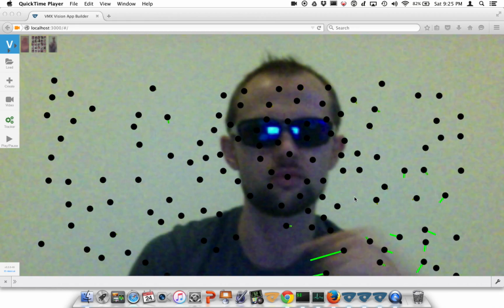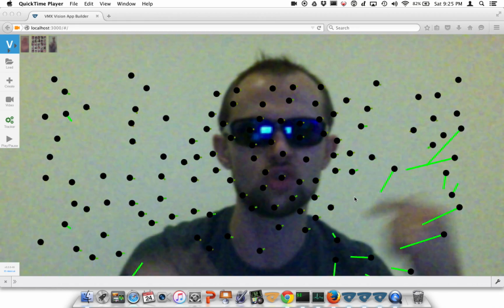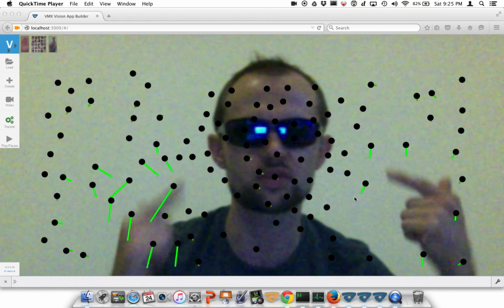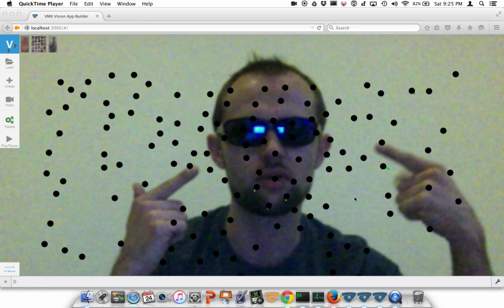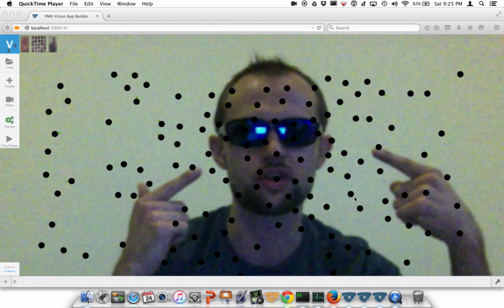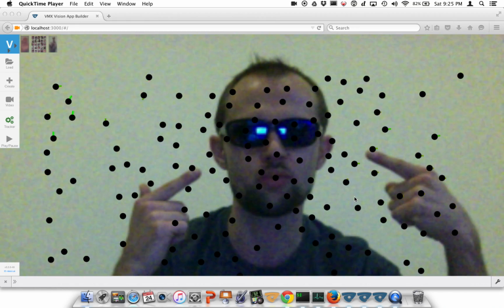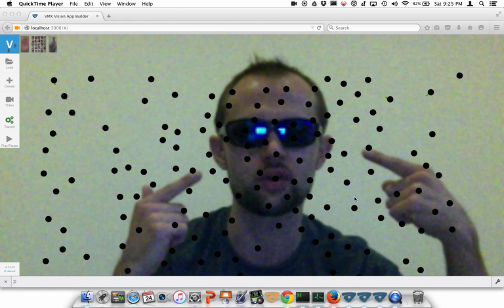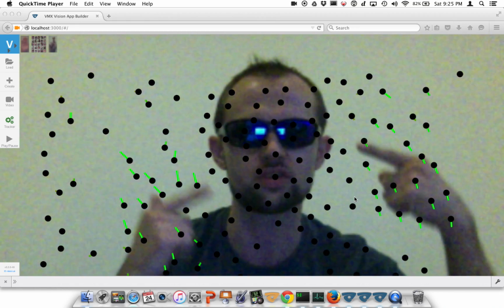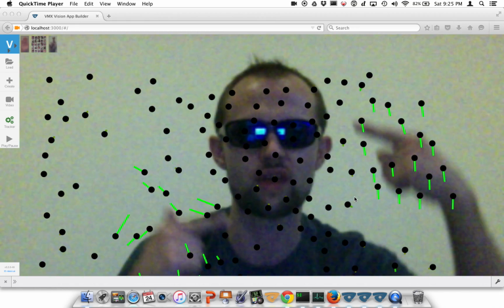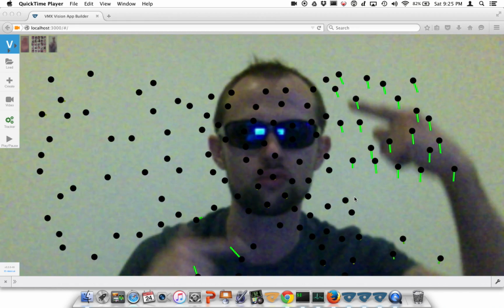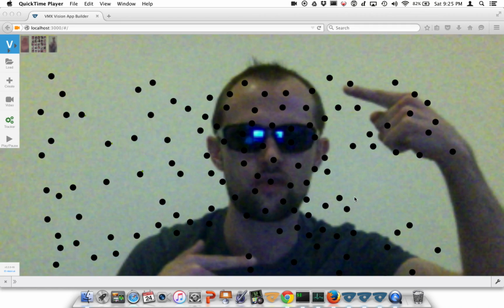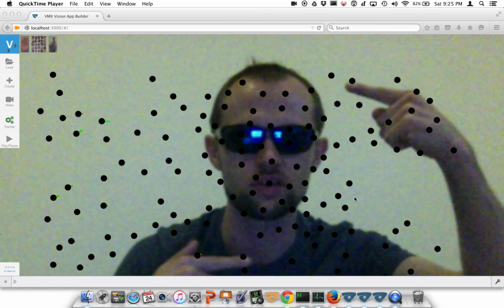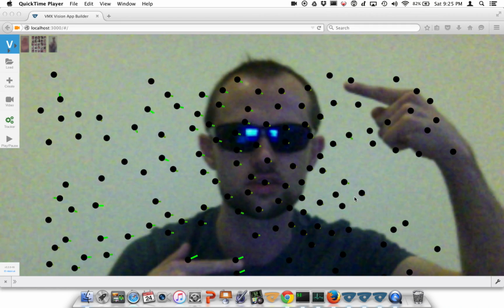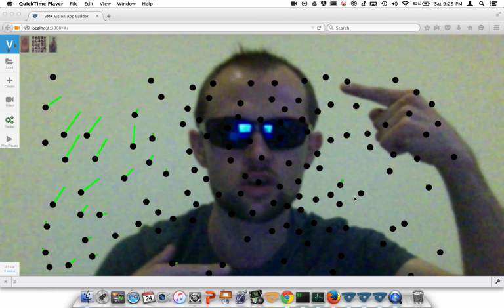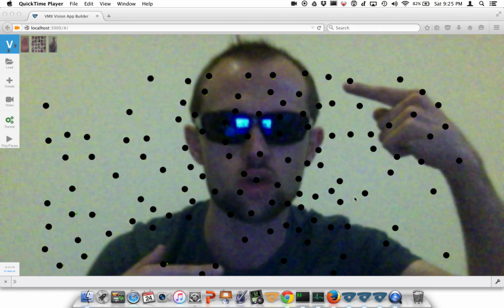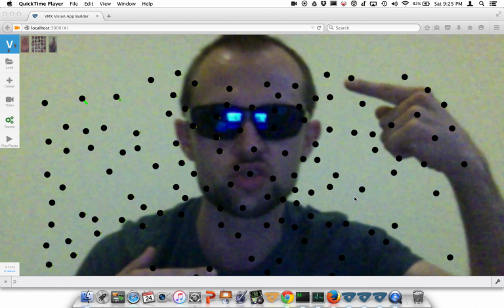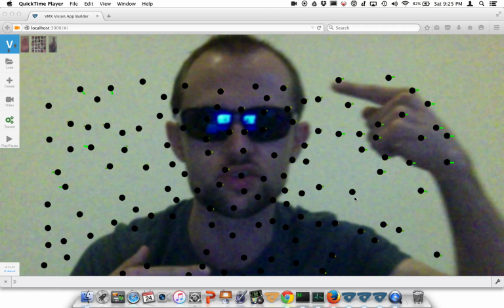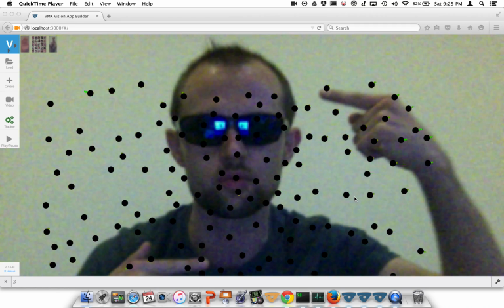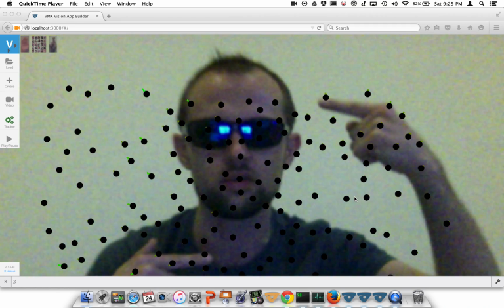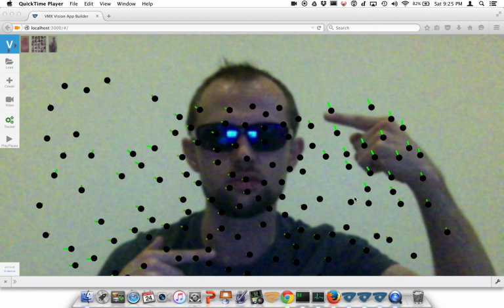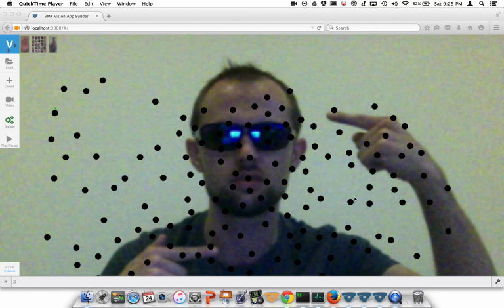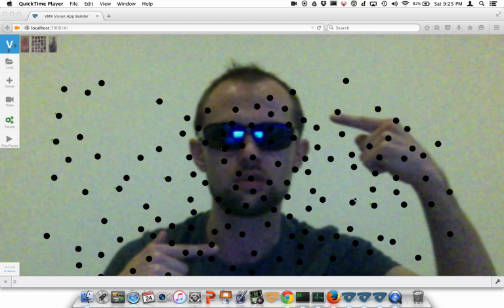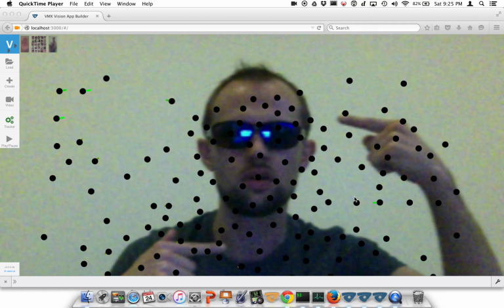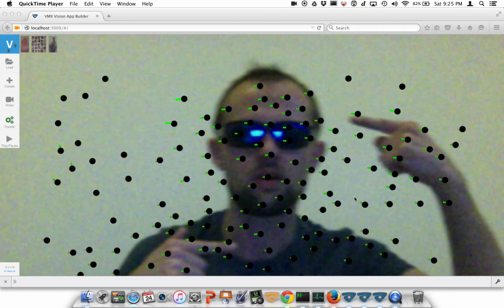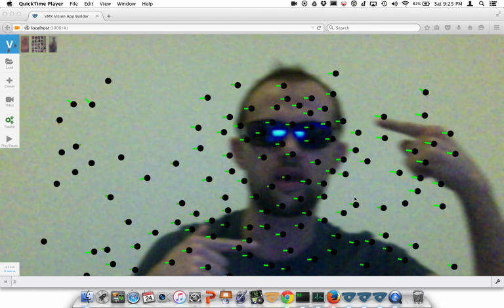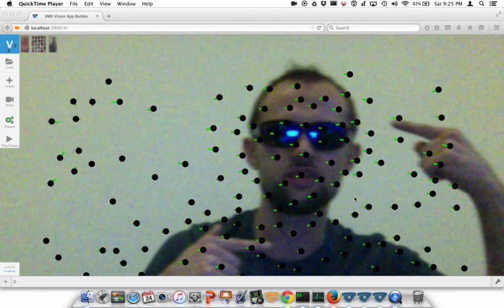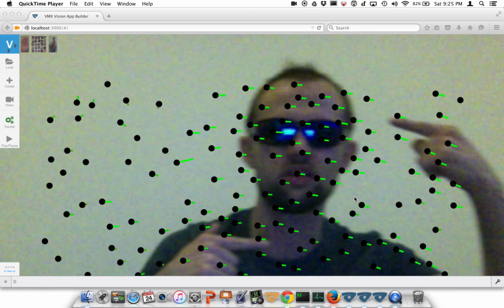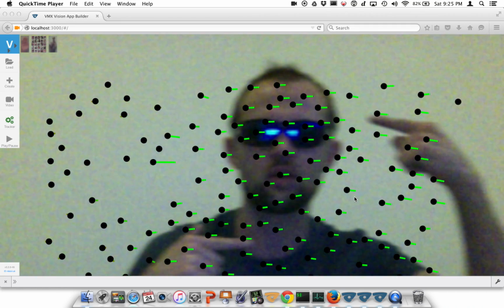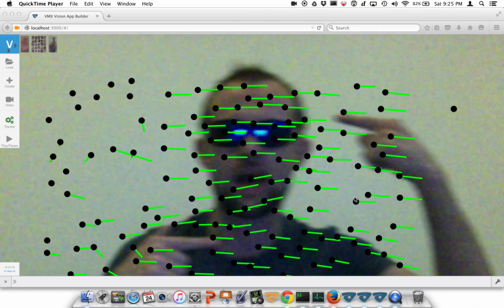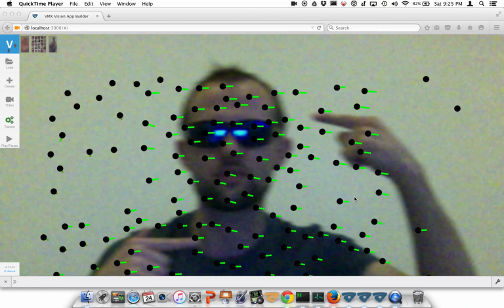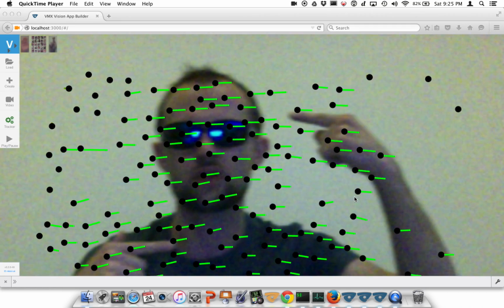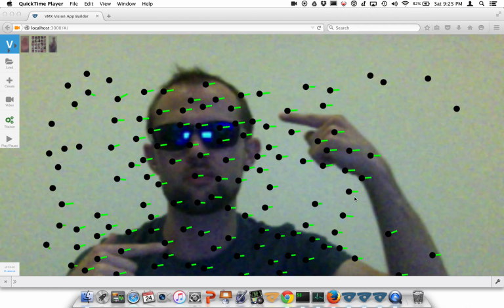Notice how the points around my face are much more stable. Alright, let's take a look at what happens when I move.